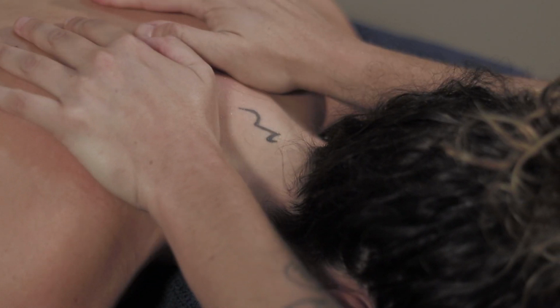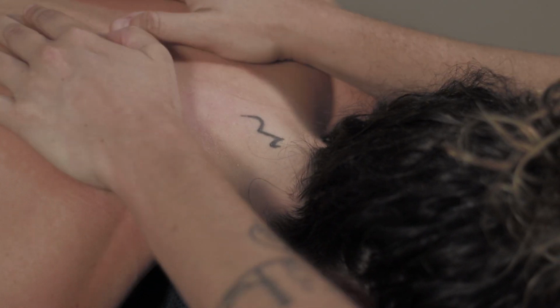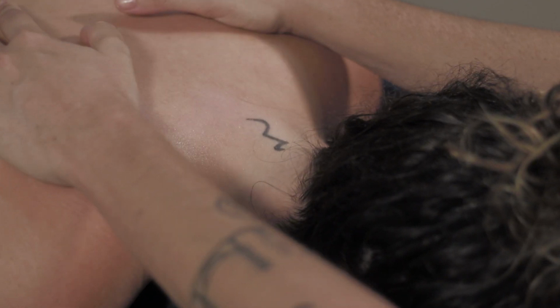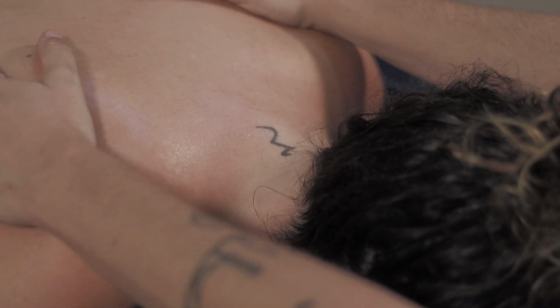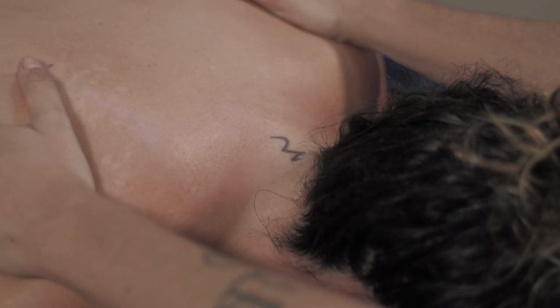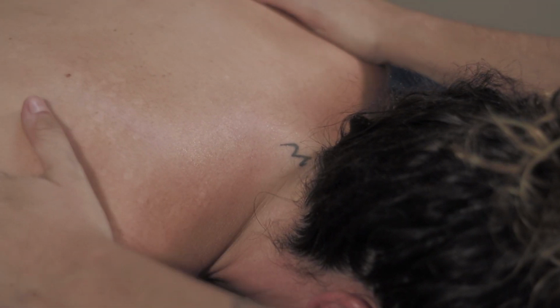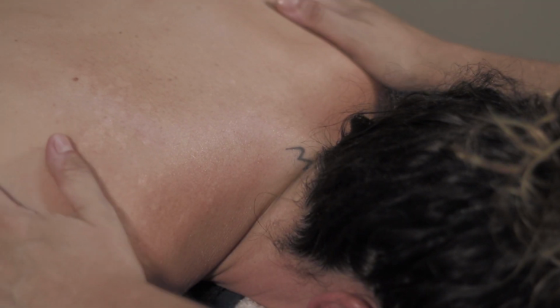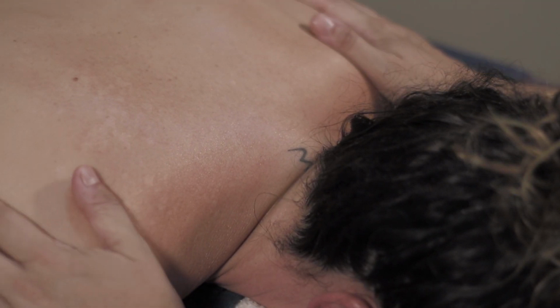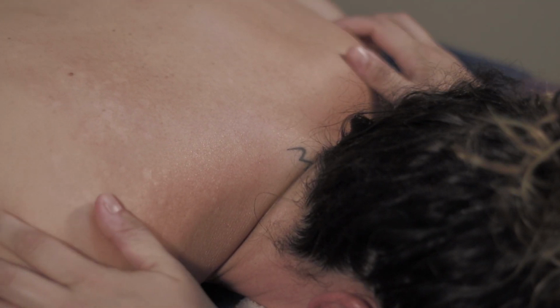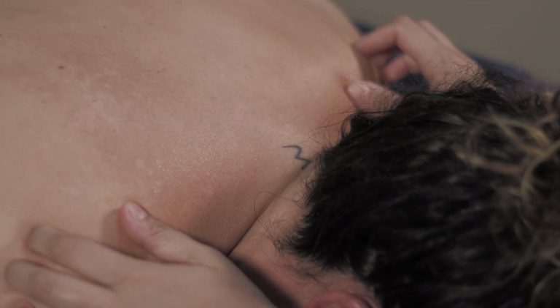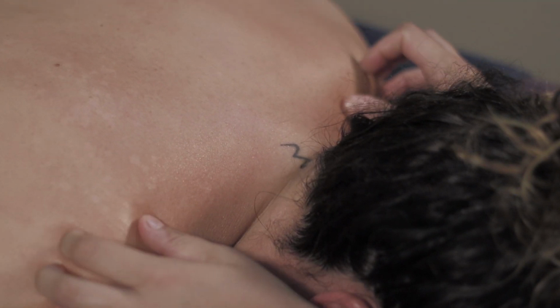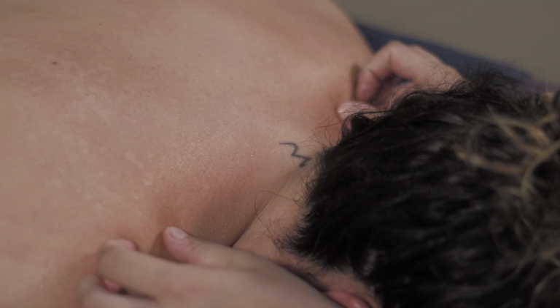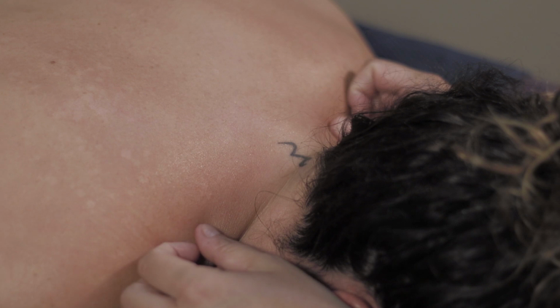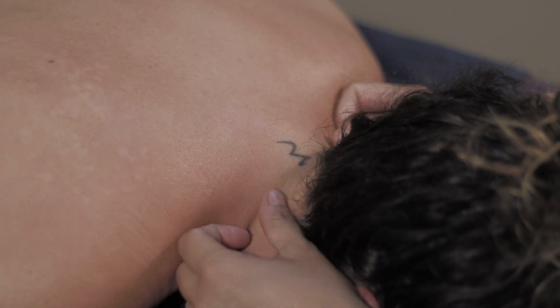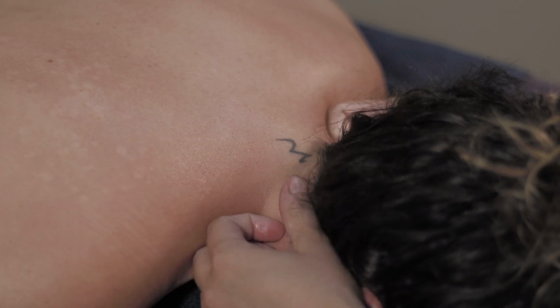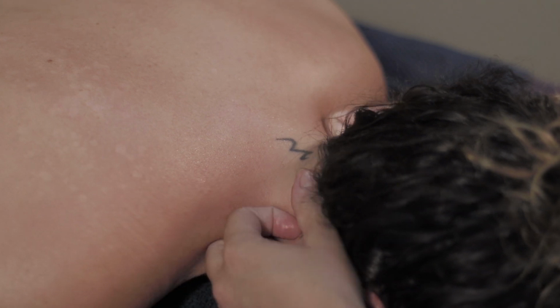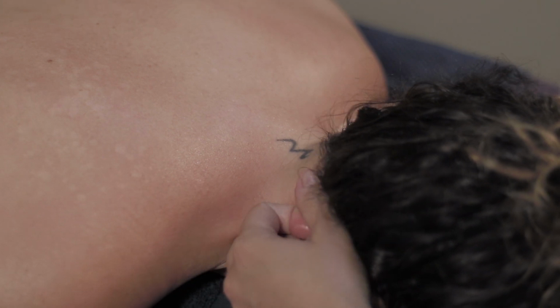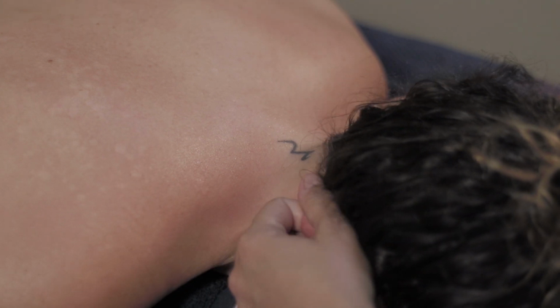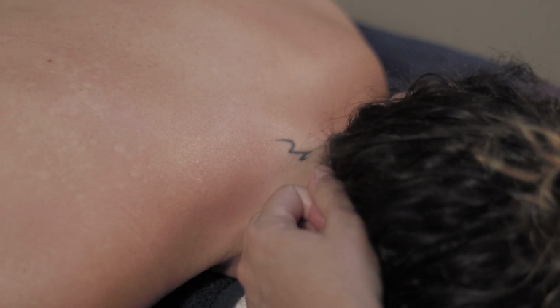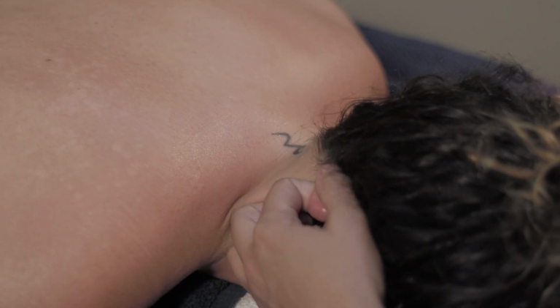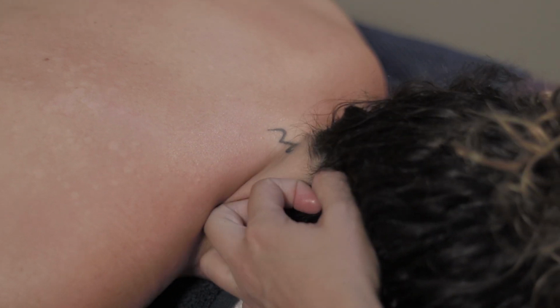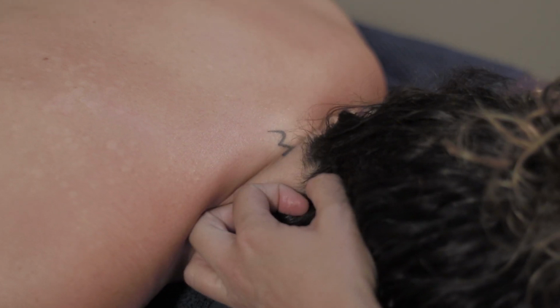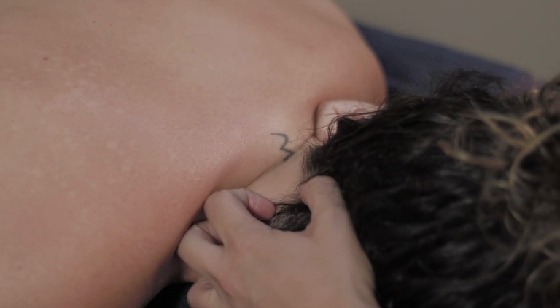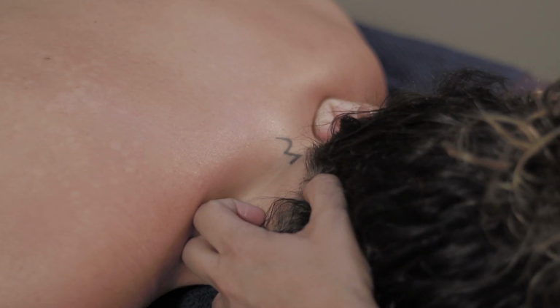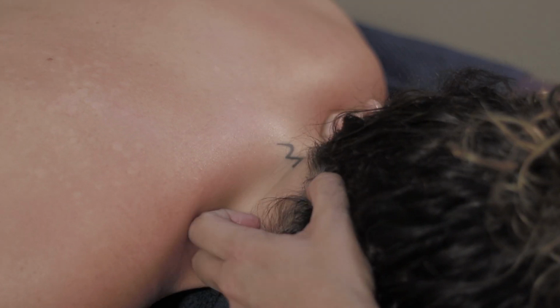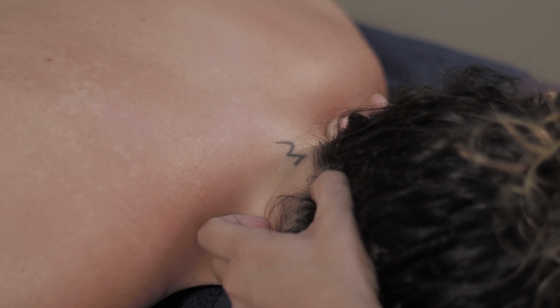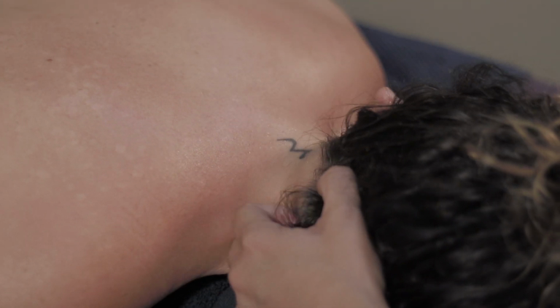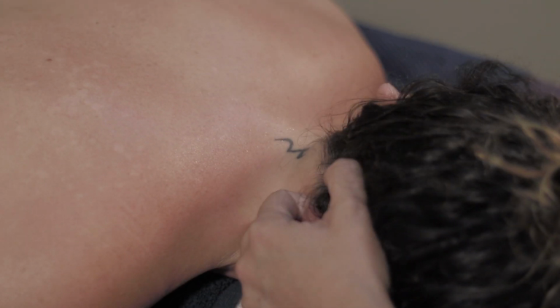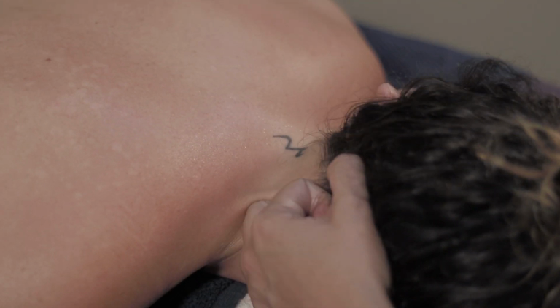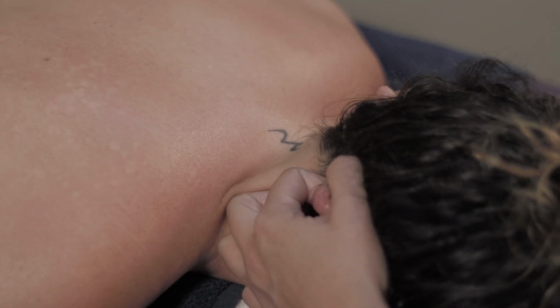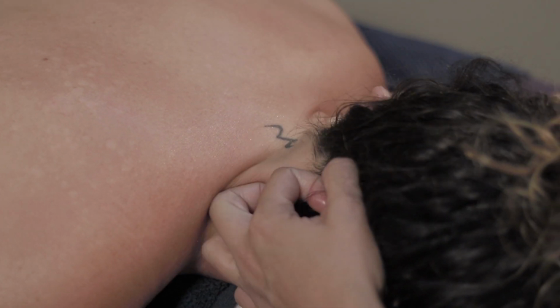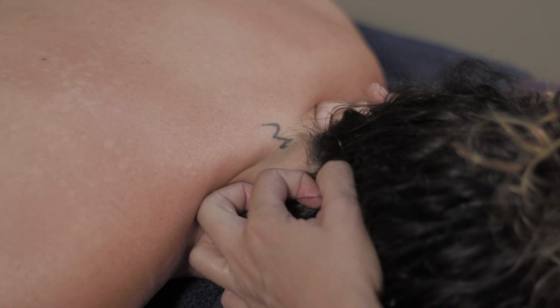Next, we're going to massage their neck using our fingers. This technique will help them relax and stretch their neck.